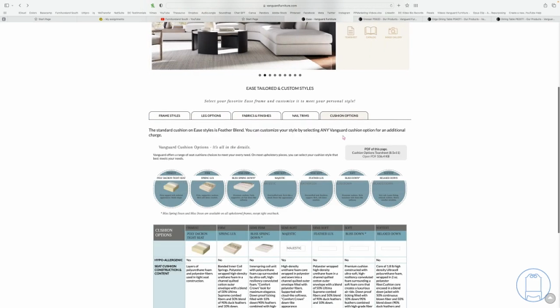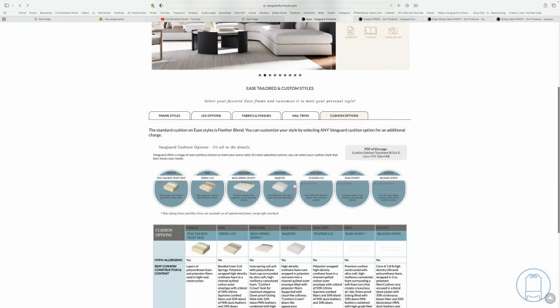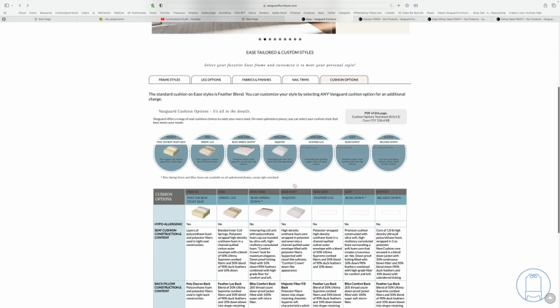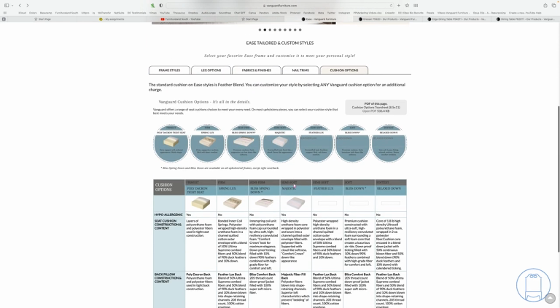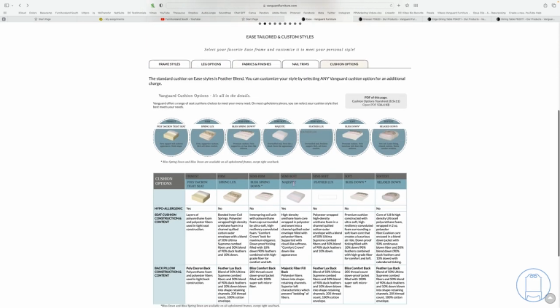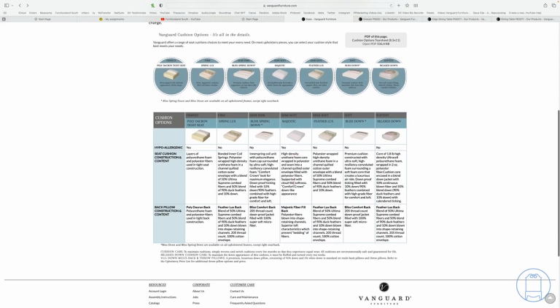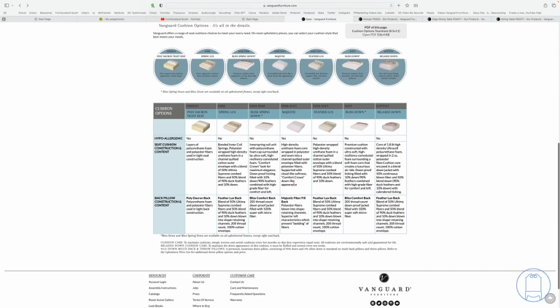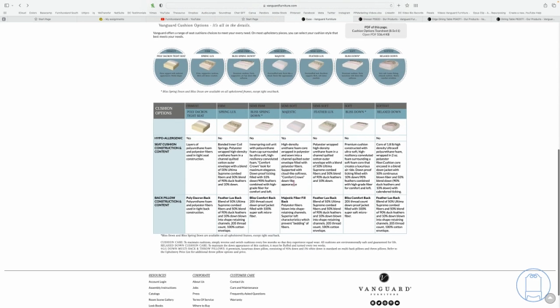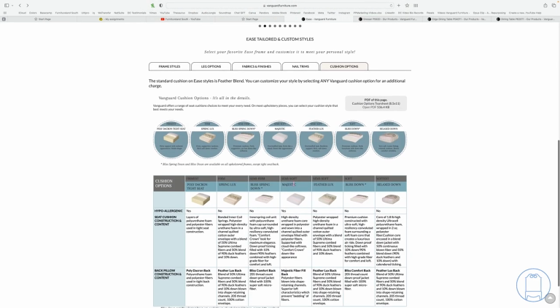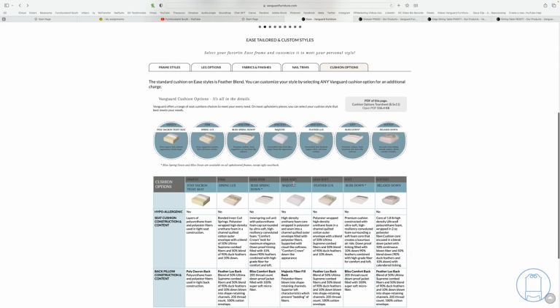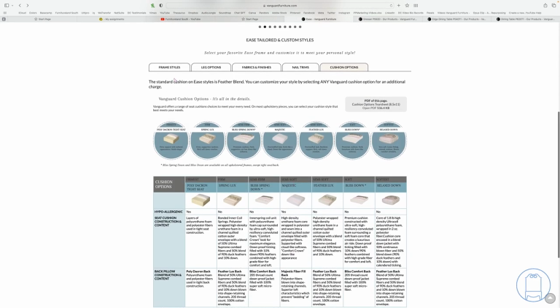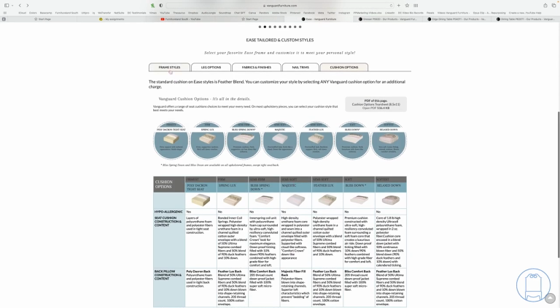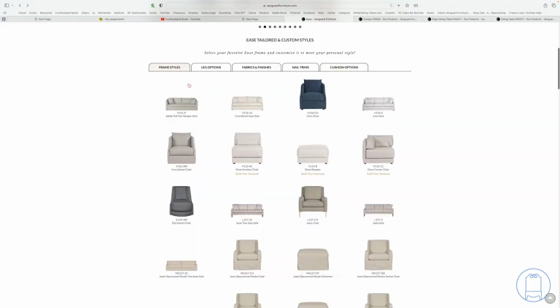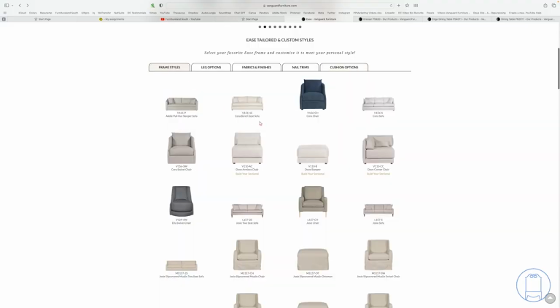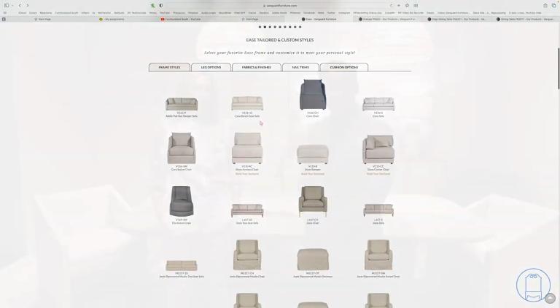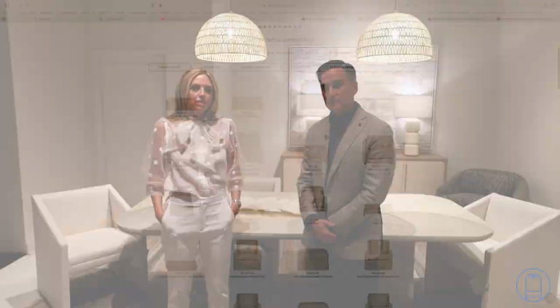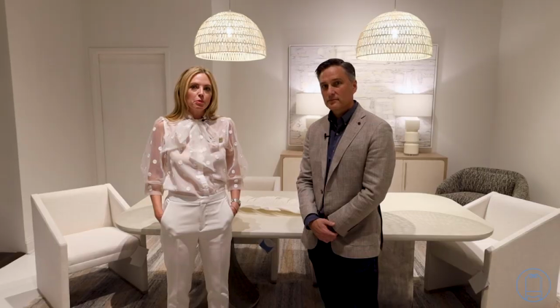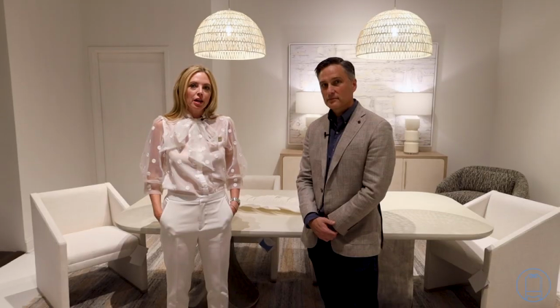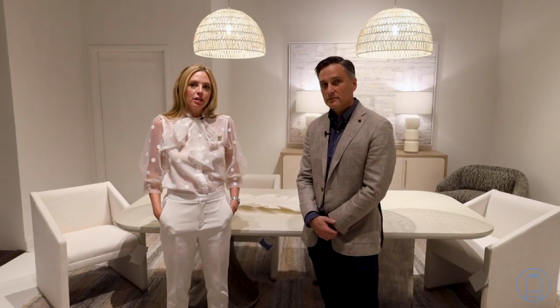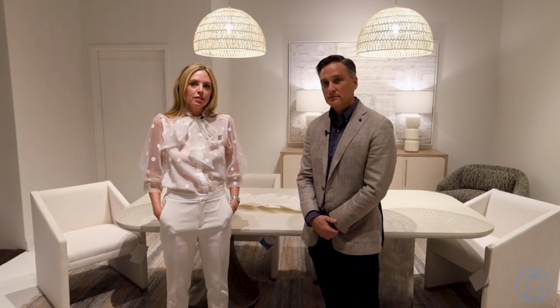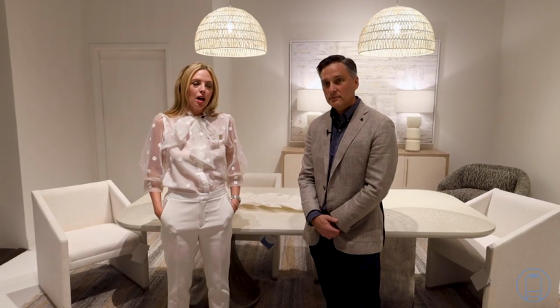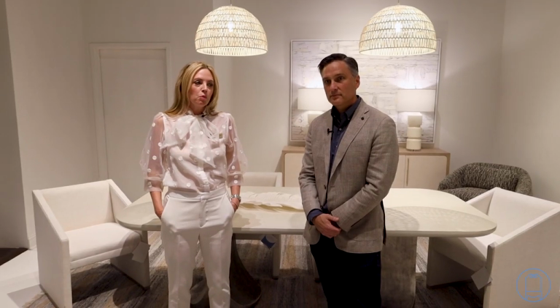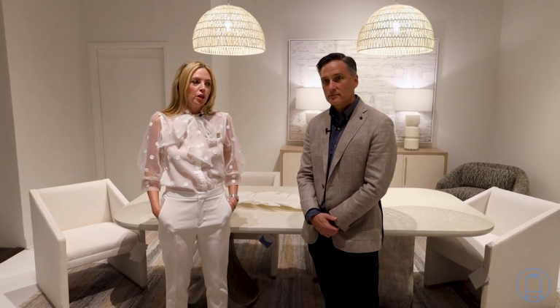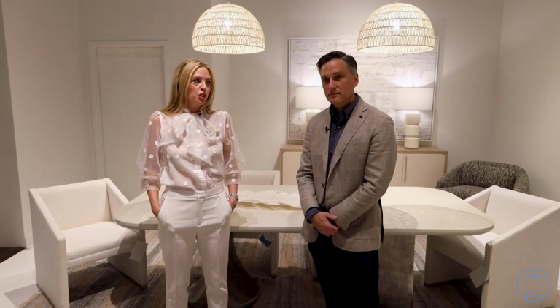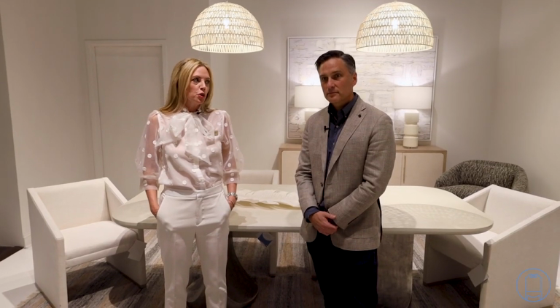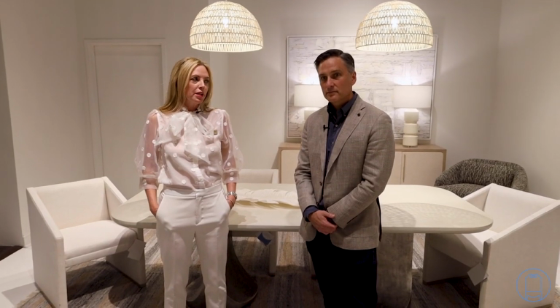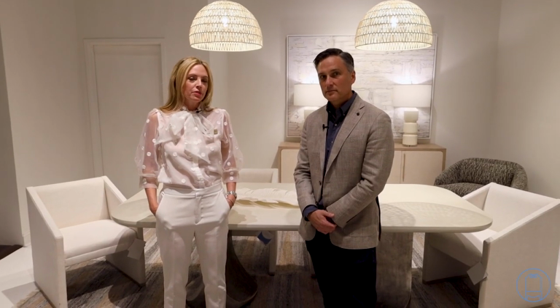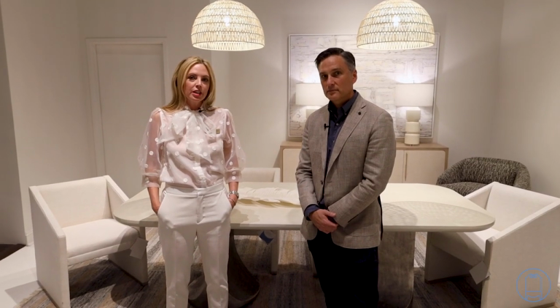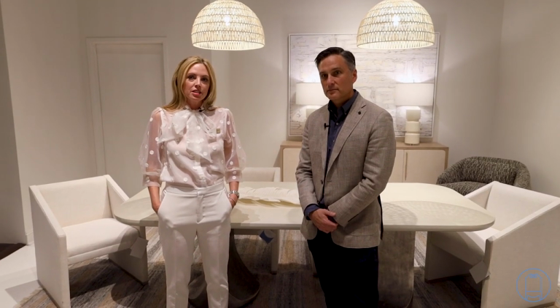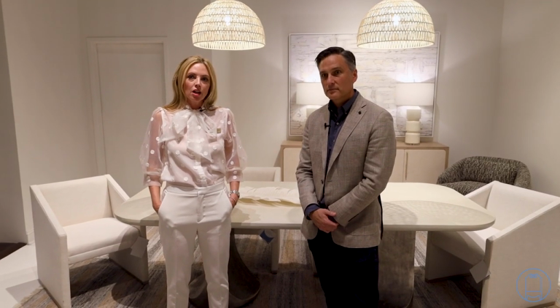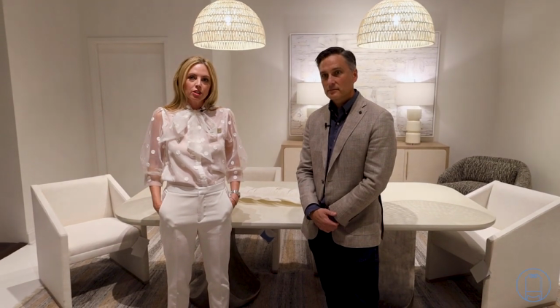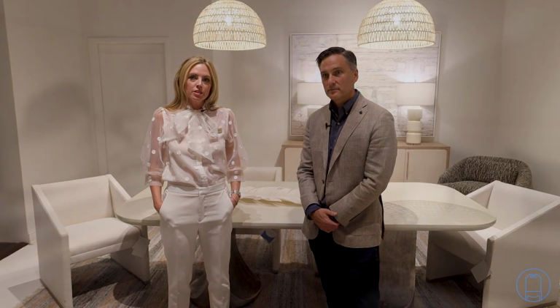We're running four to eight weeks for custom product and one to two weeks for in-stock goods.